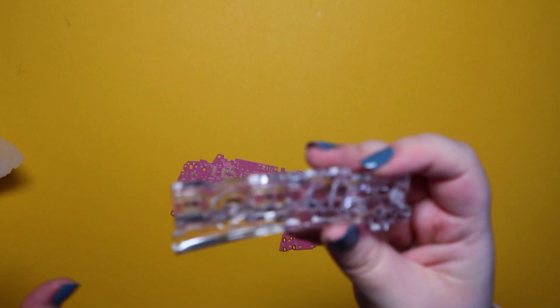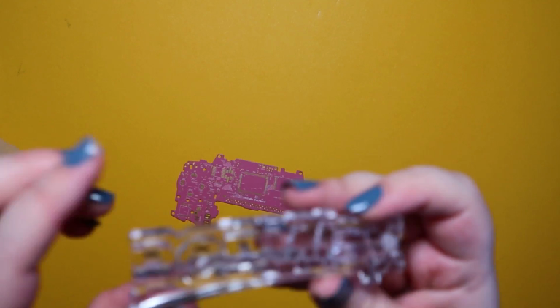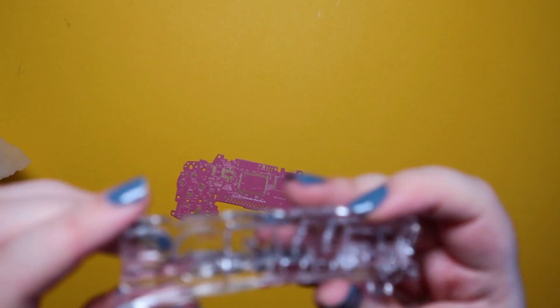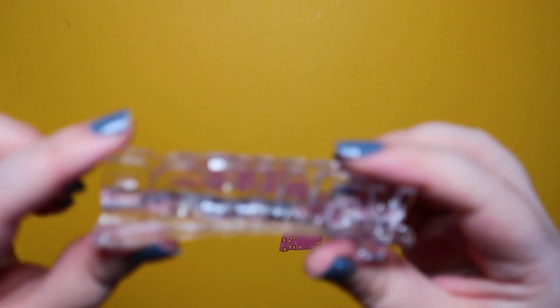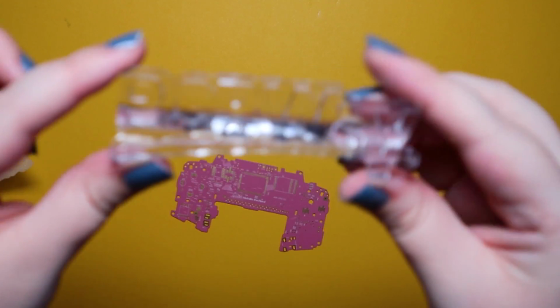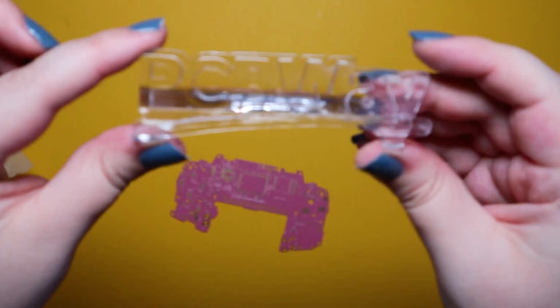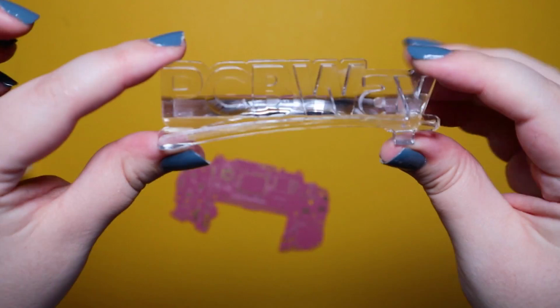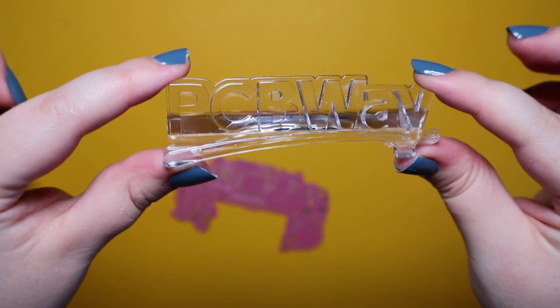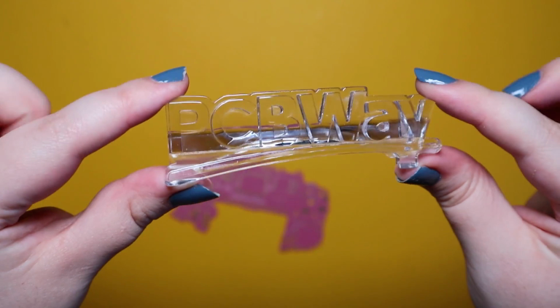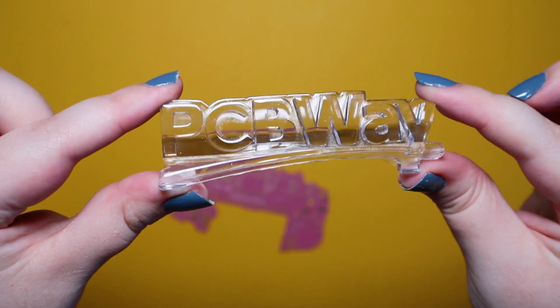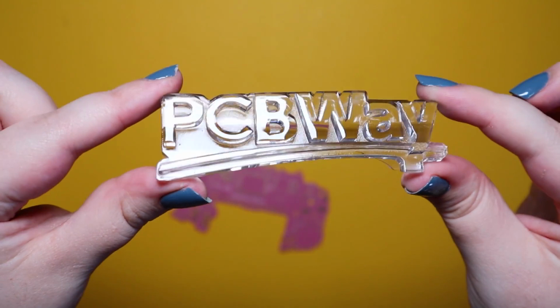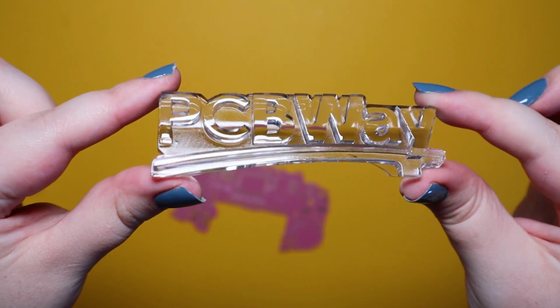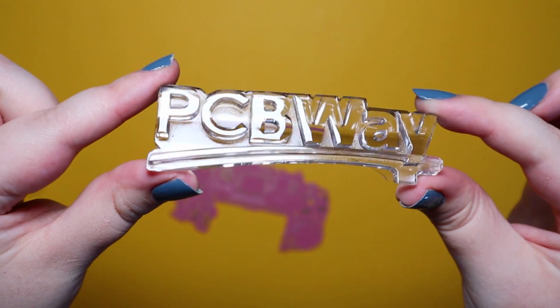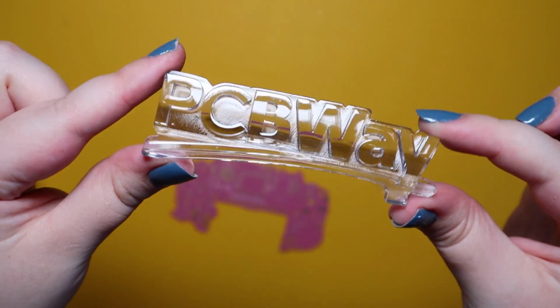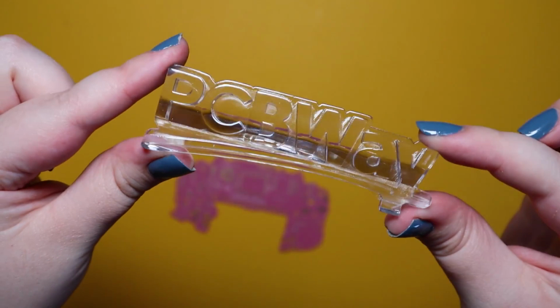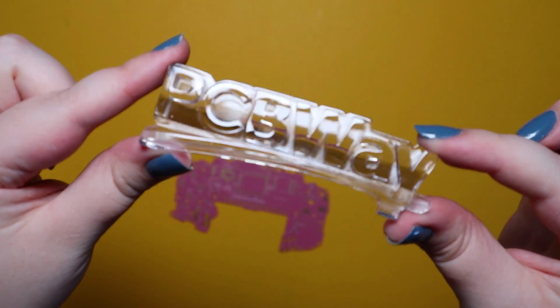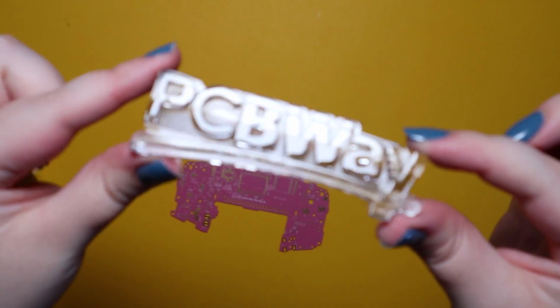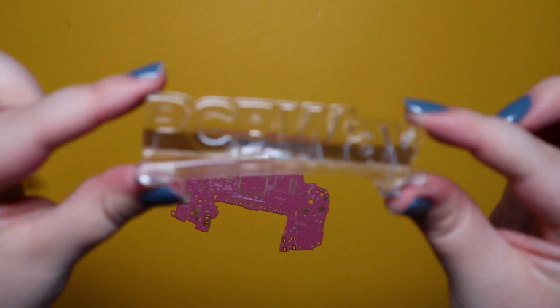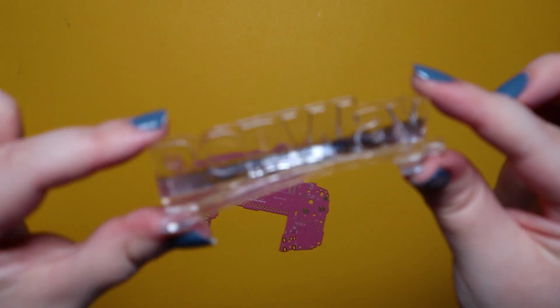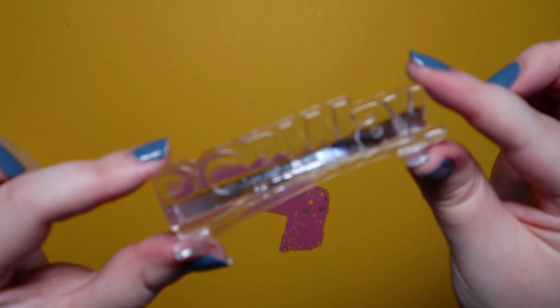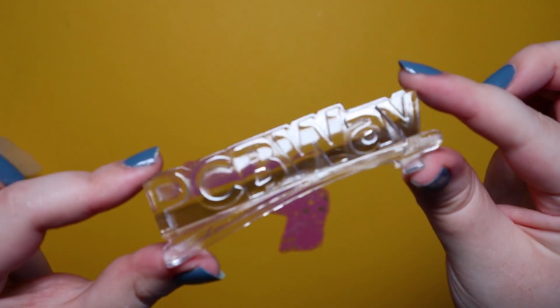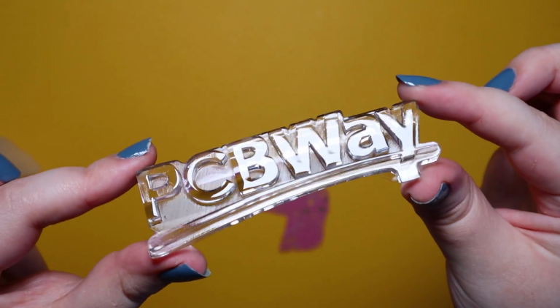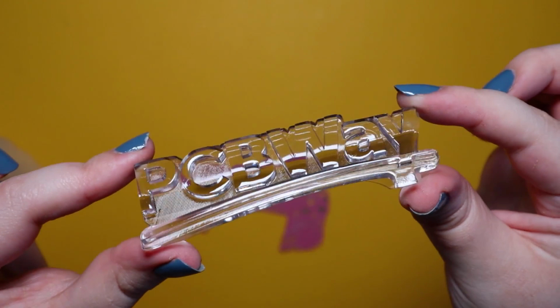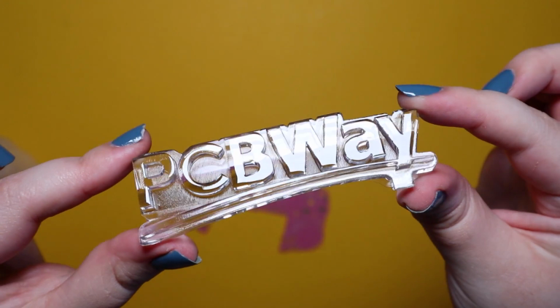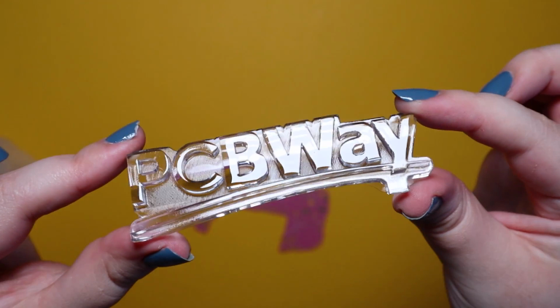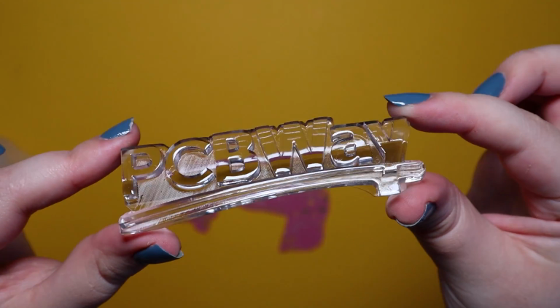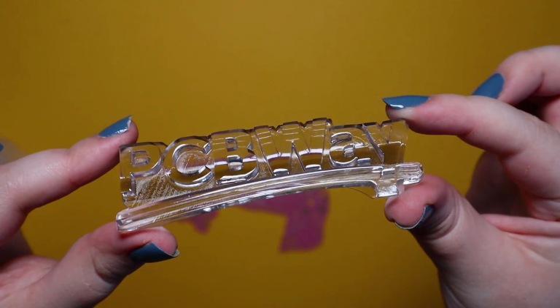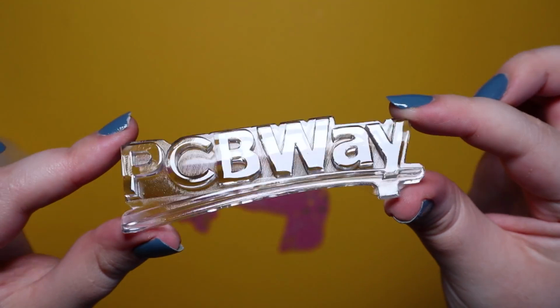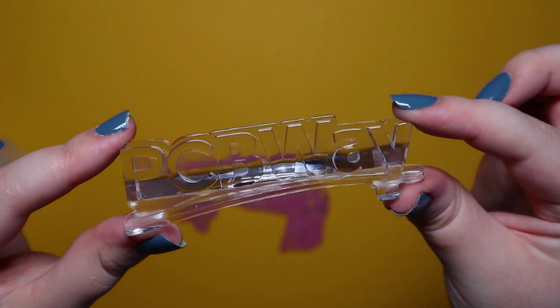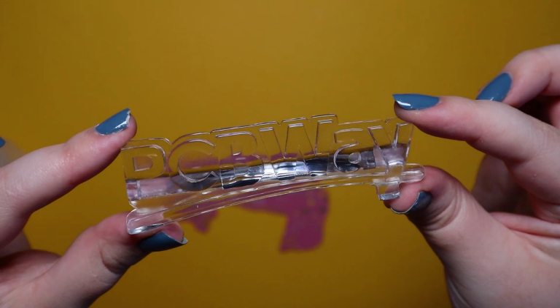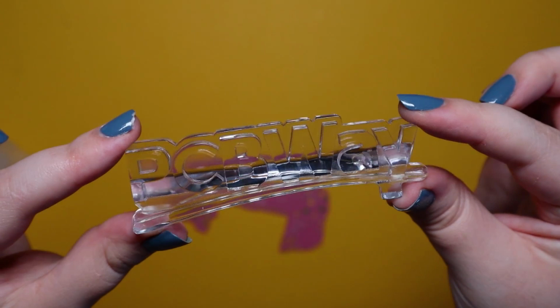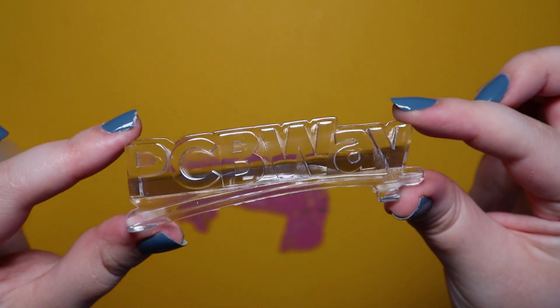This video was made possible by PCBWay. Thanks to PCBWay for sending me out this board.